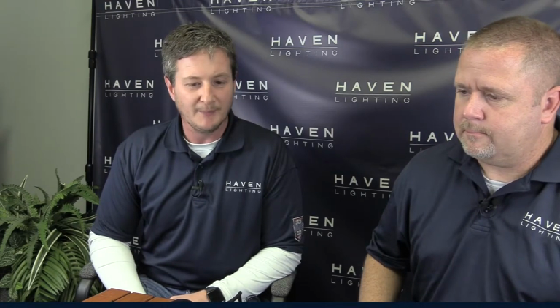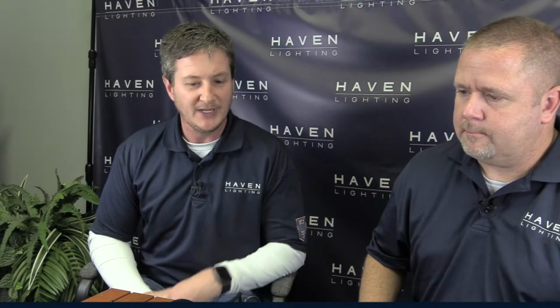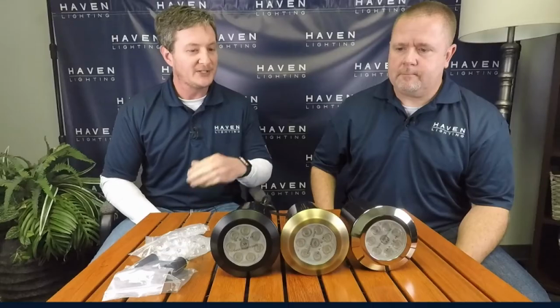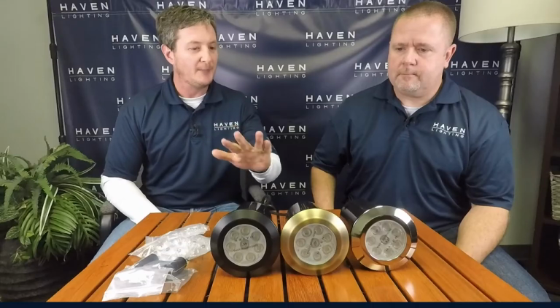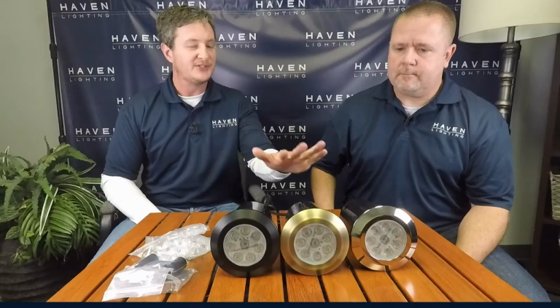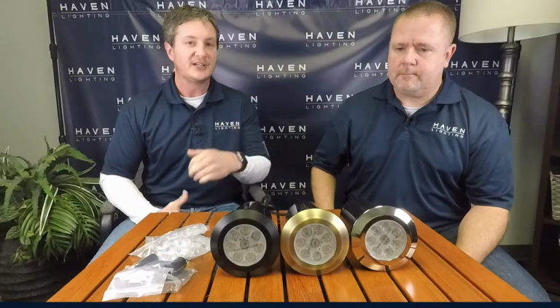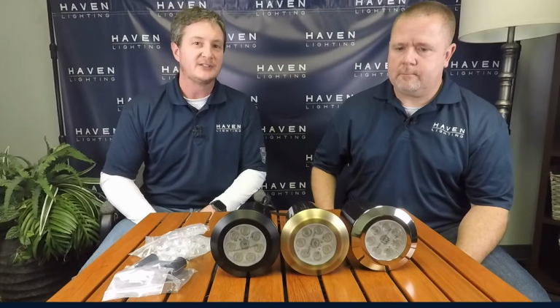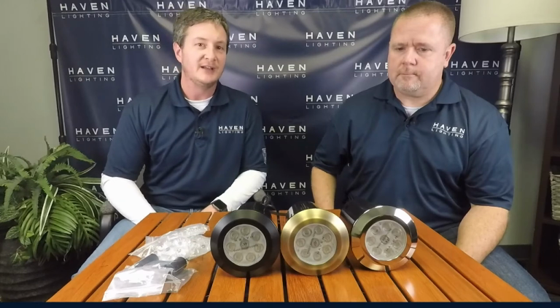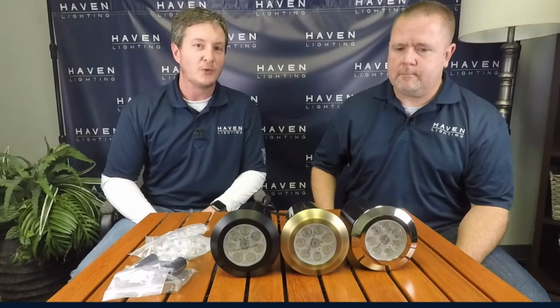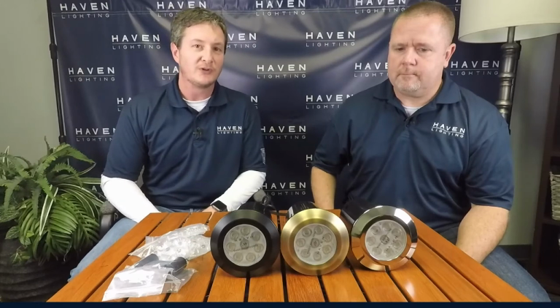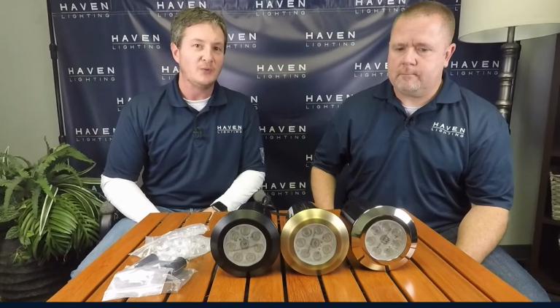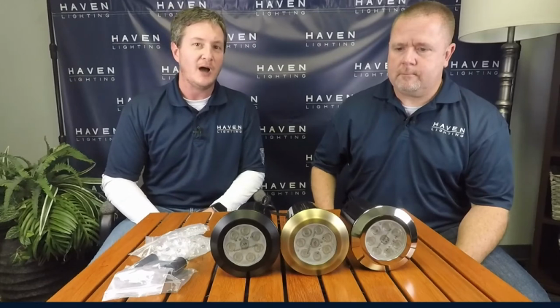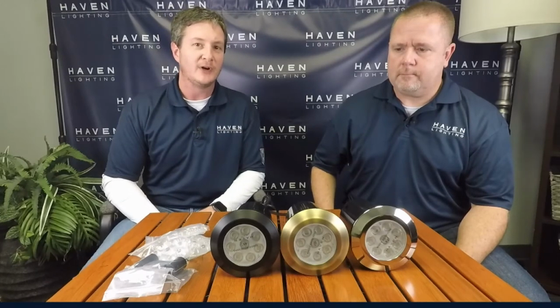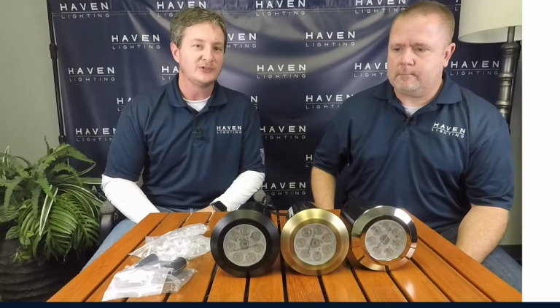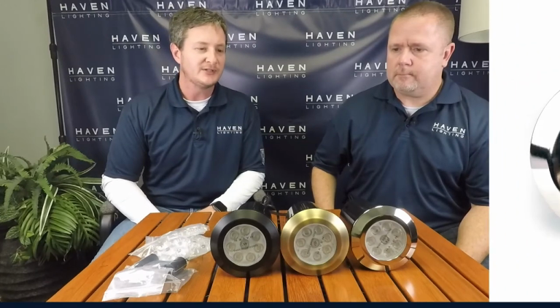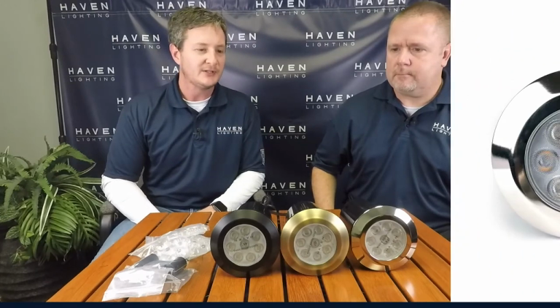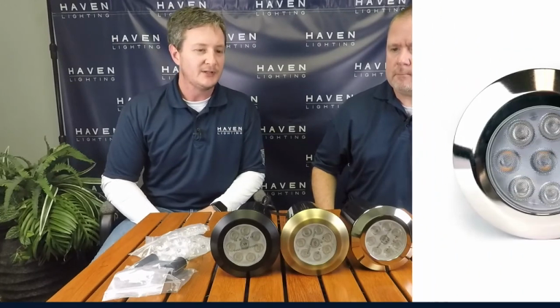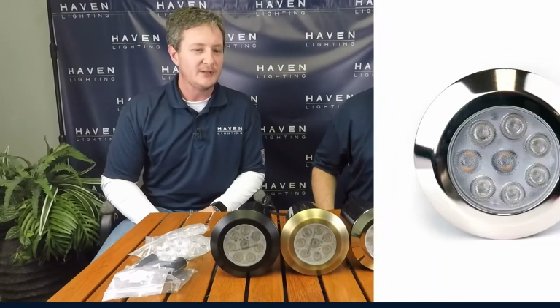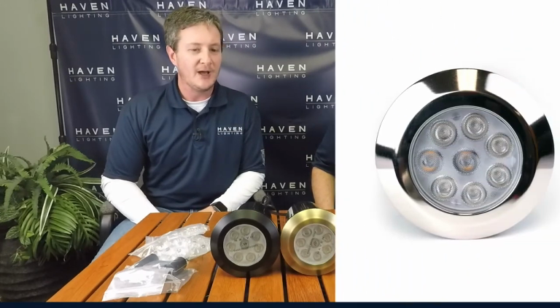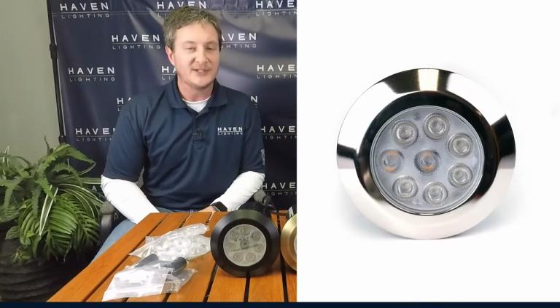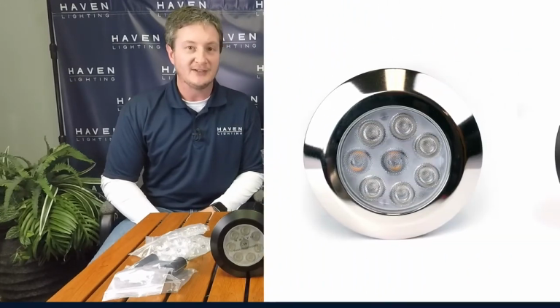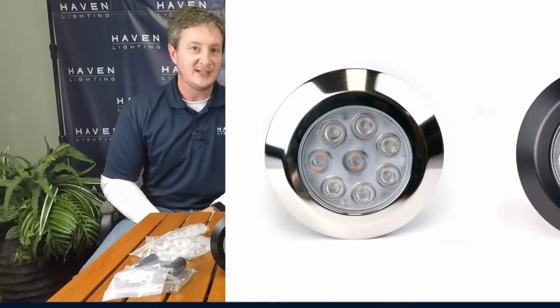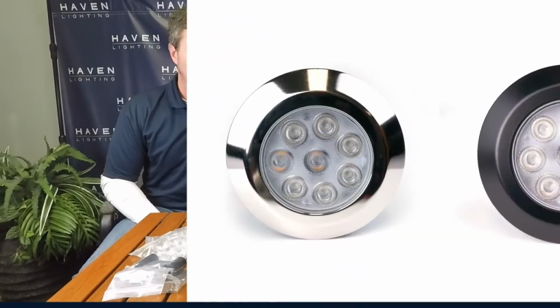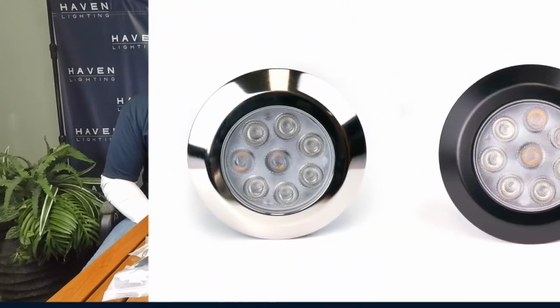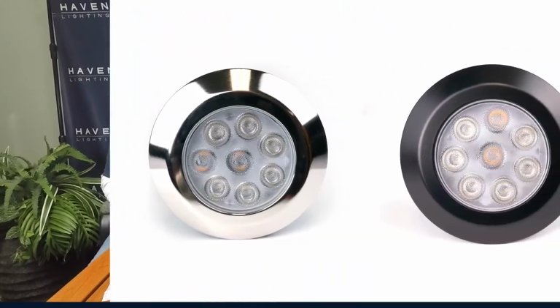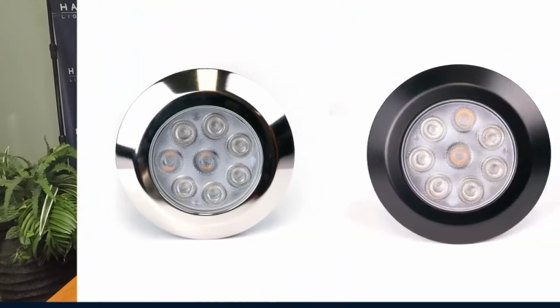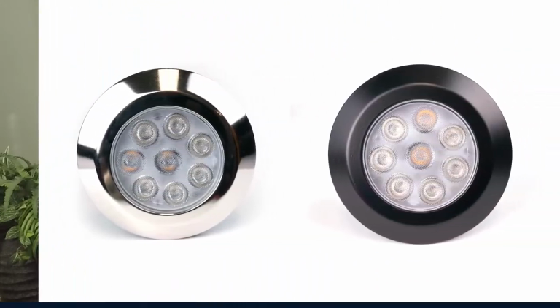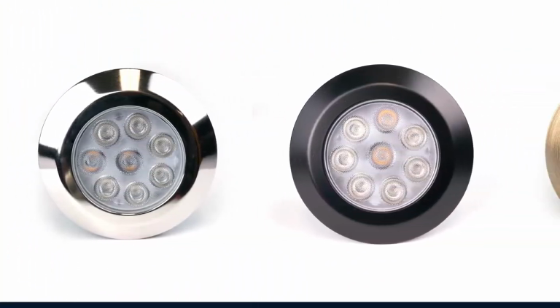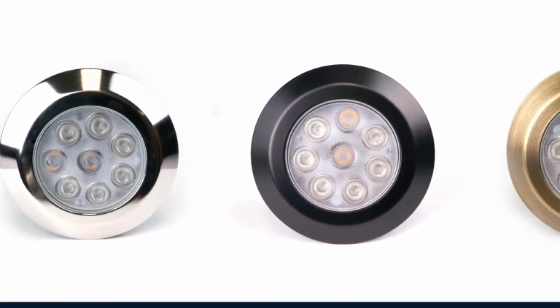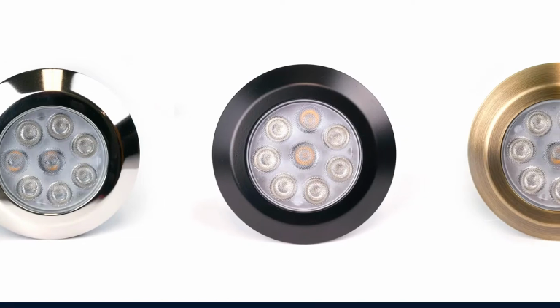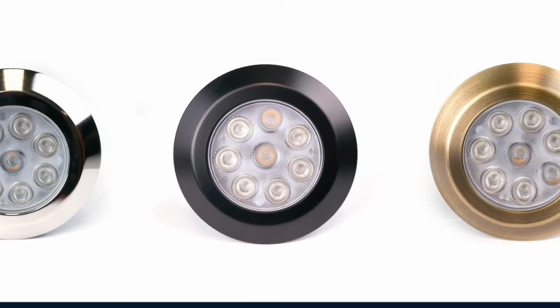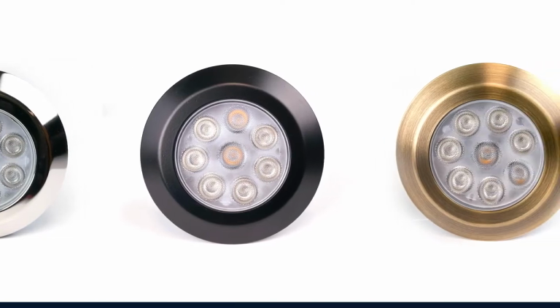These come in 6 and 14 watt versions, in stainless steel, aluminum, and brass finishes.